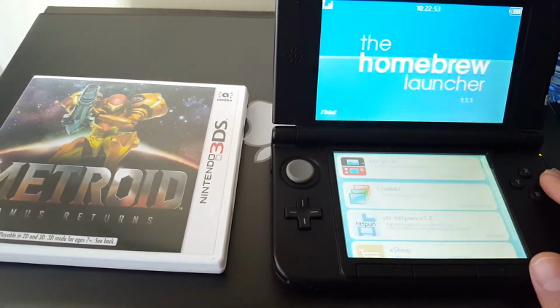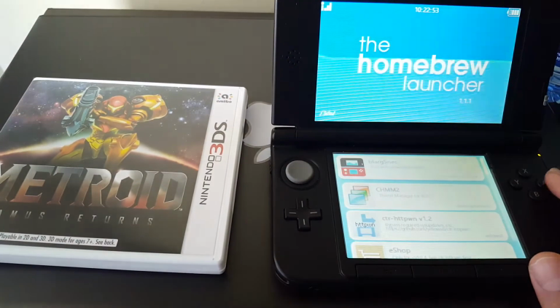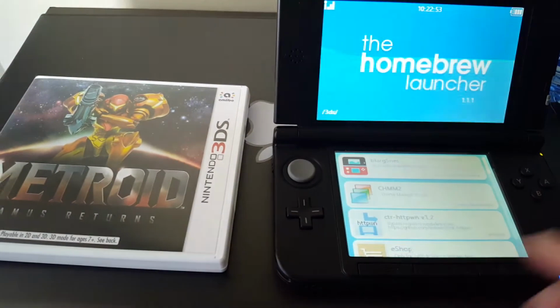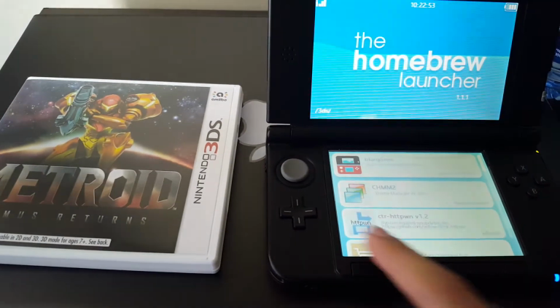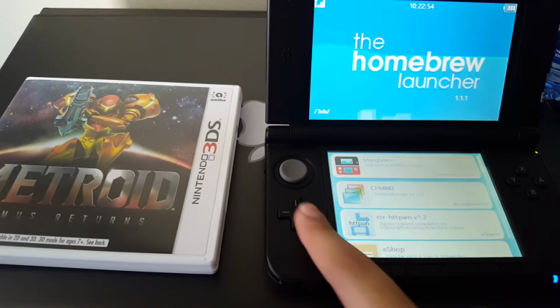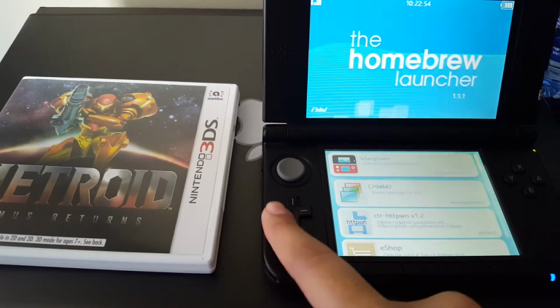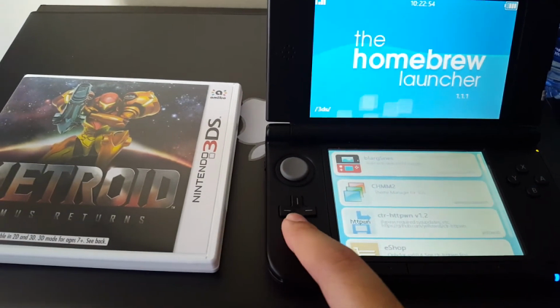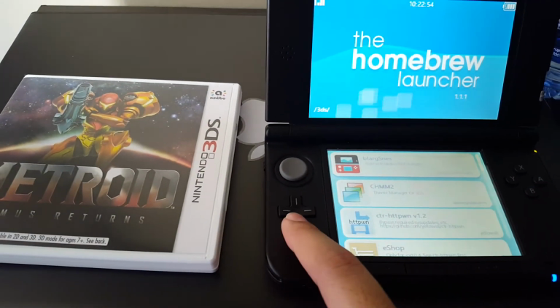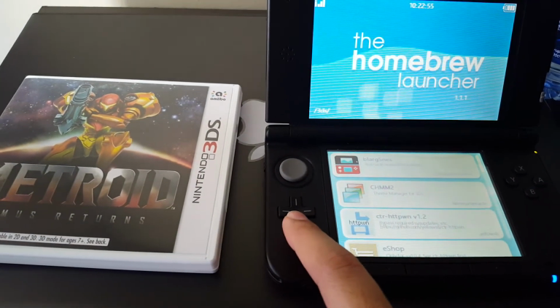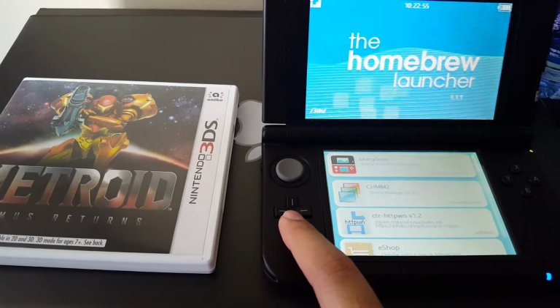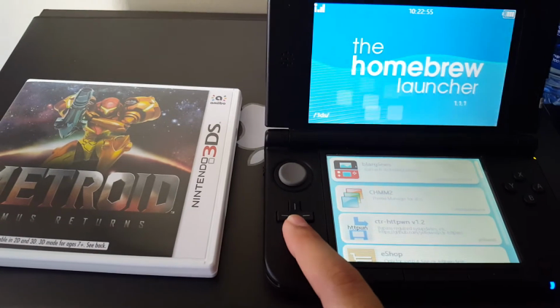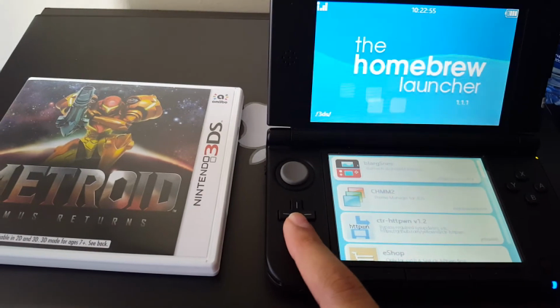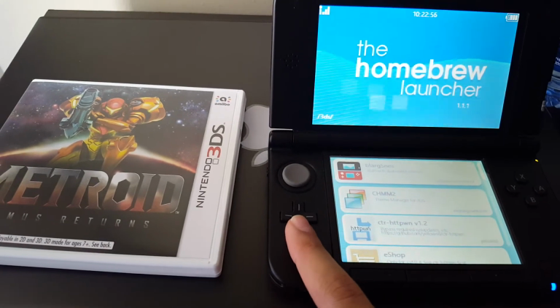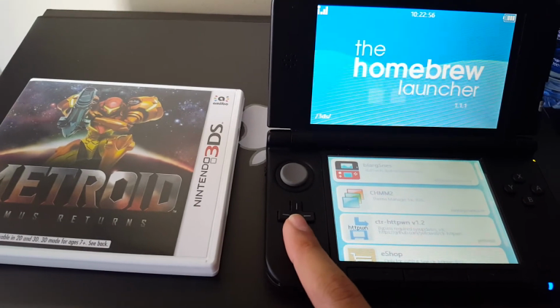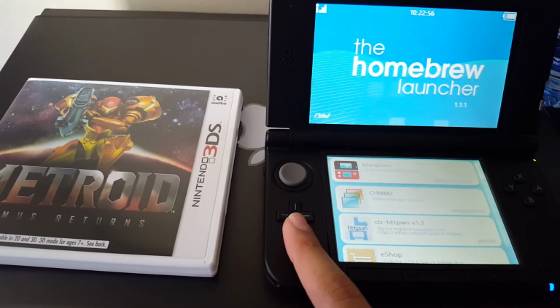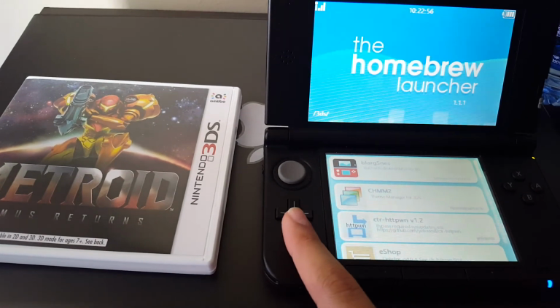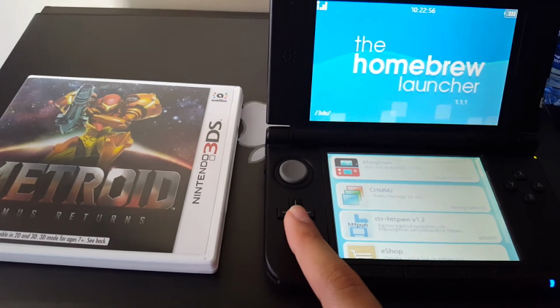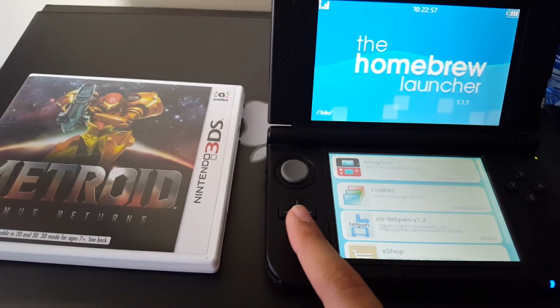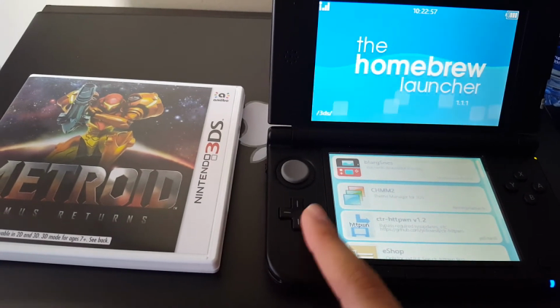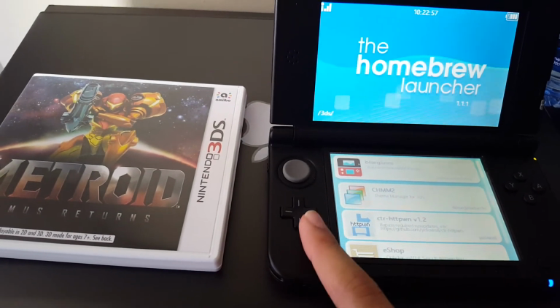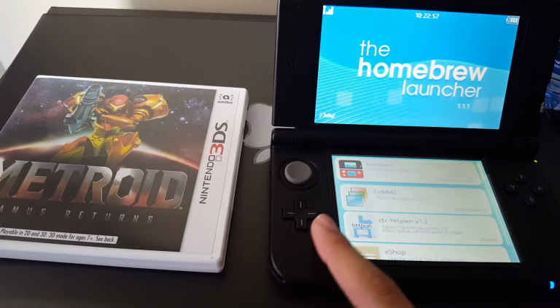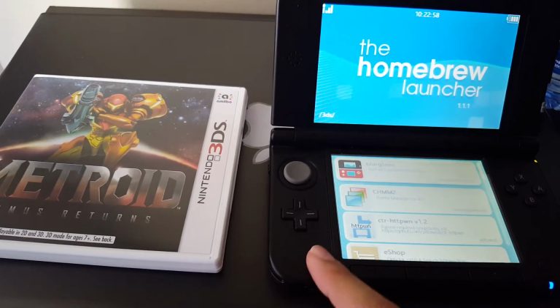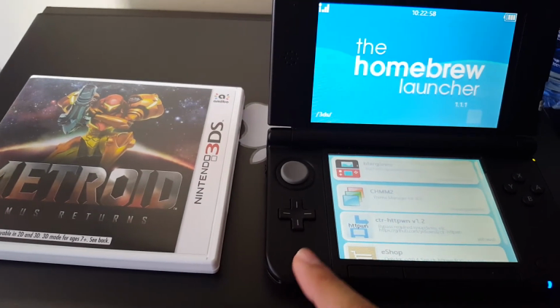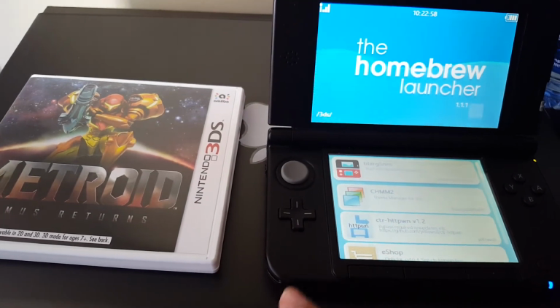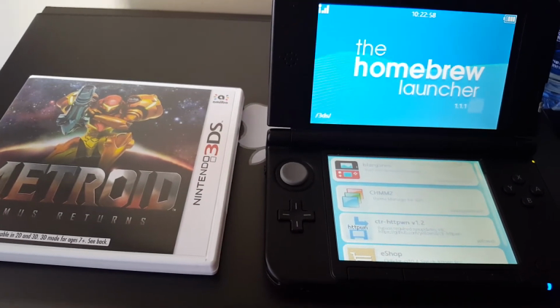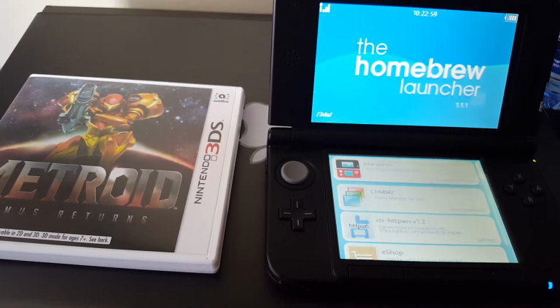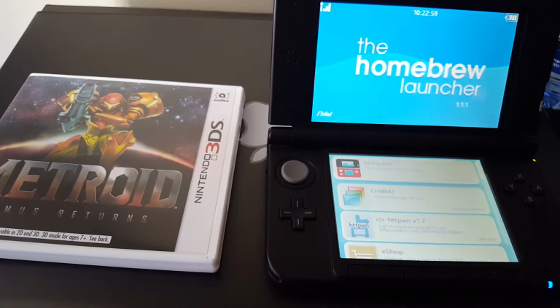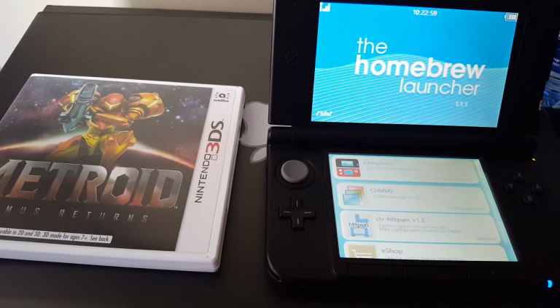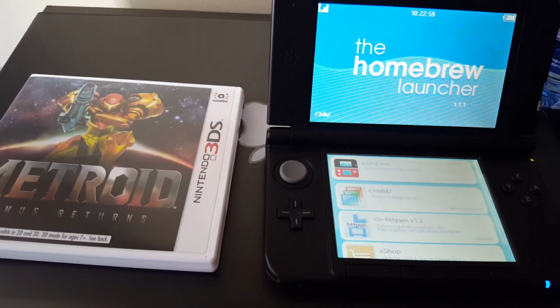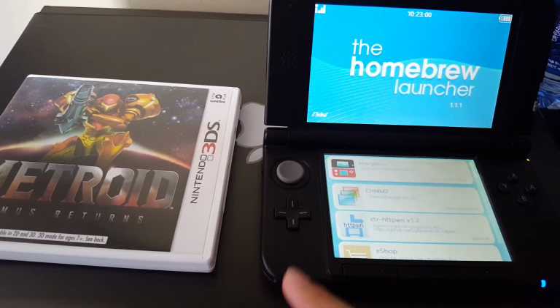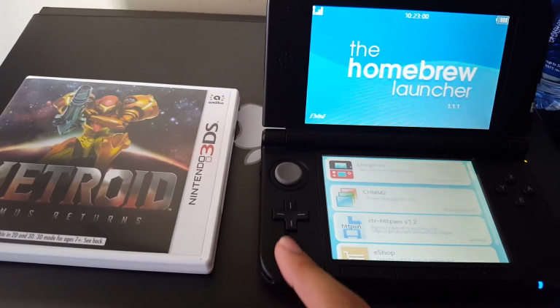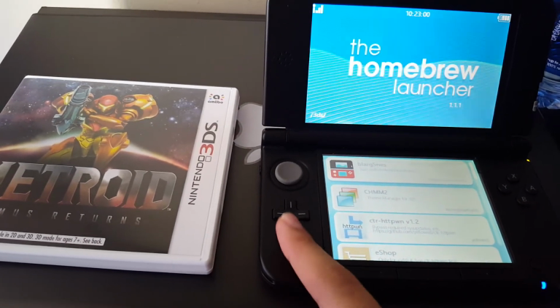Alright, we are inside homebrew. It doesn't matter how you get inside homebrew — whatever method you have, you can use it.